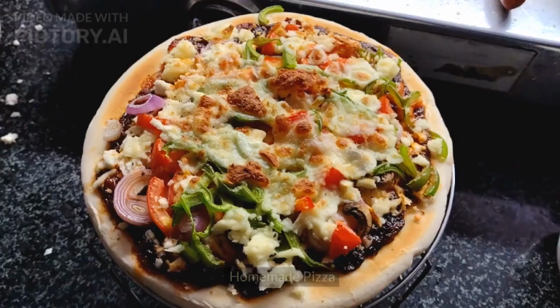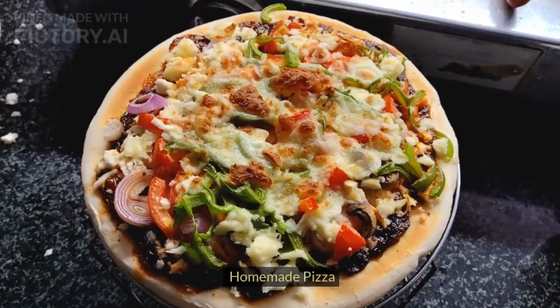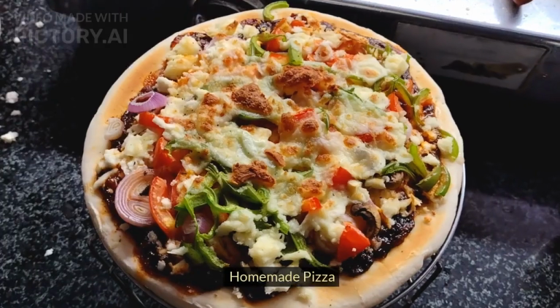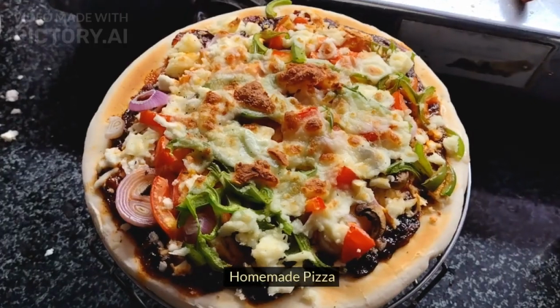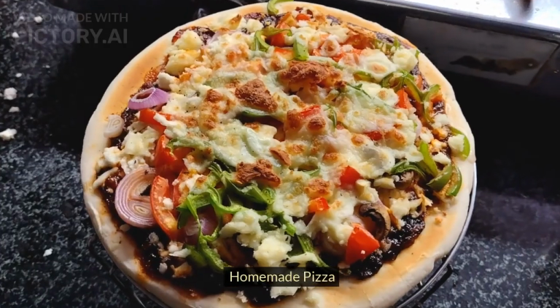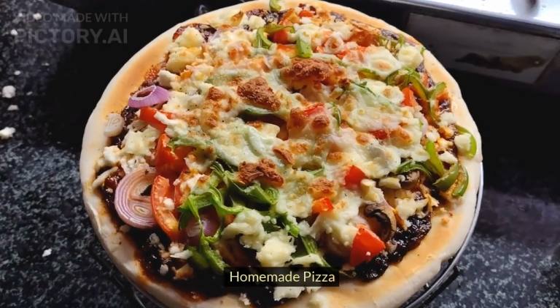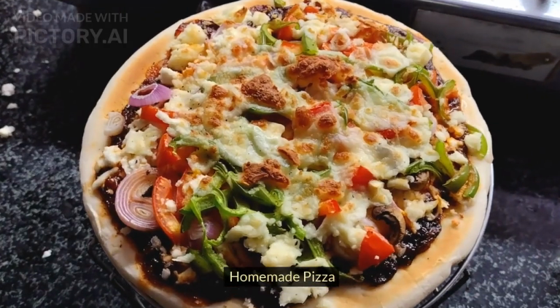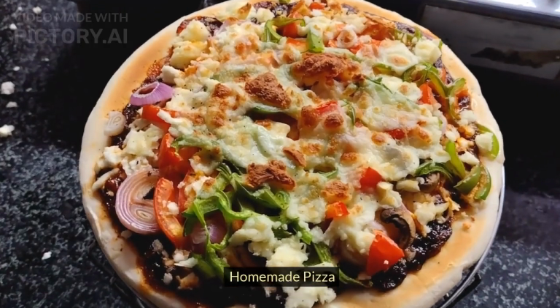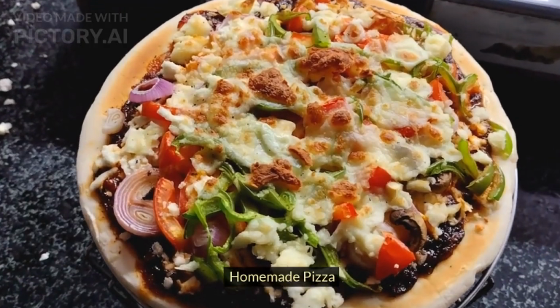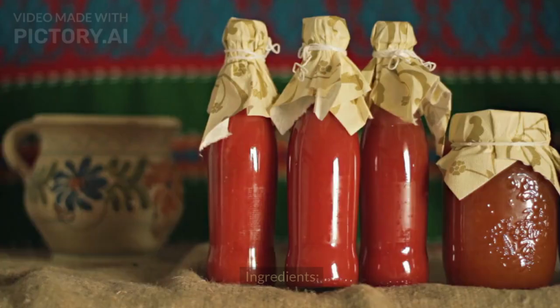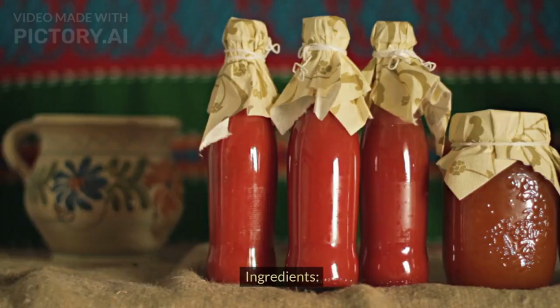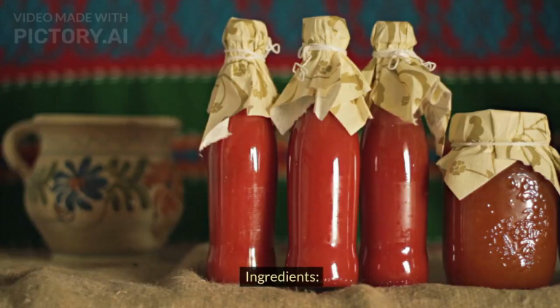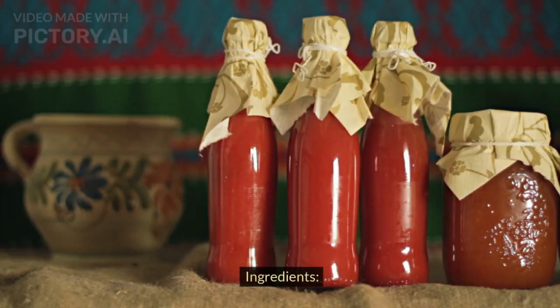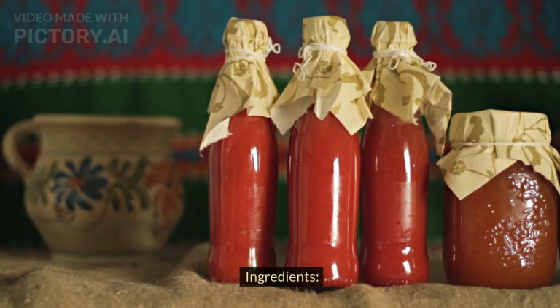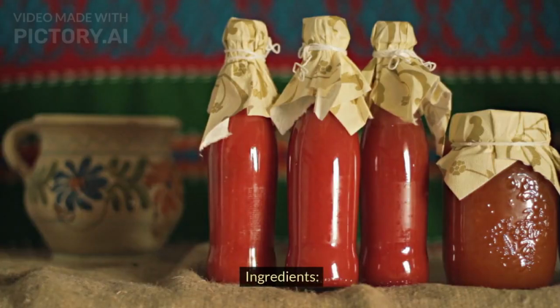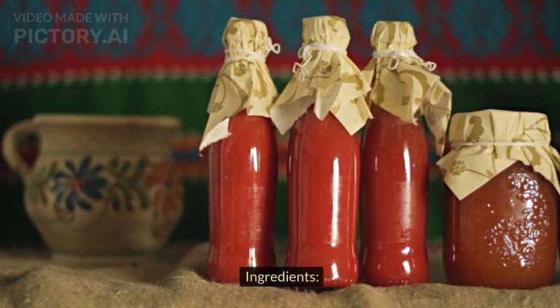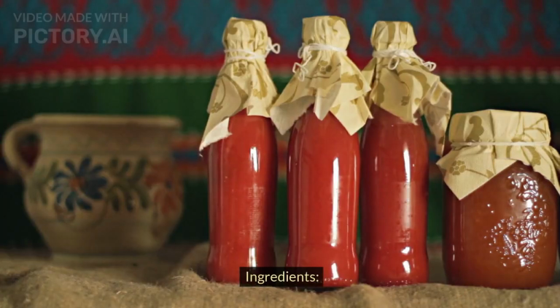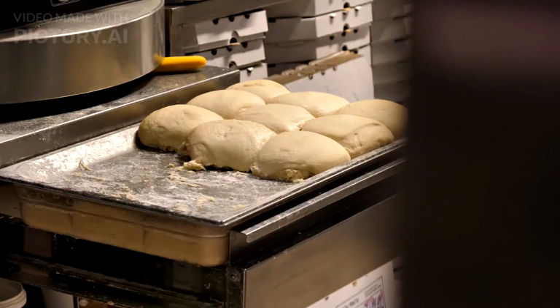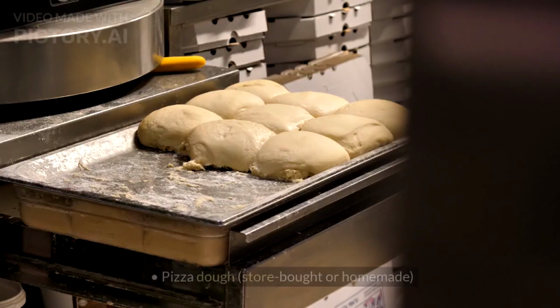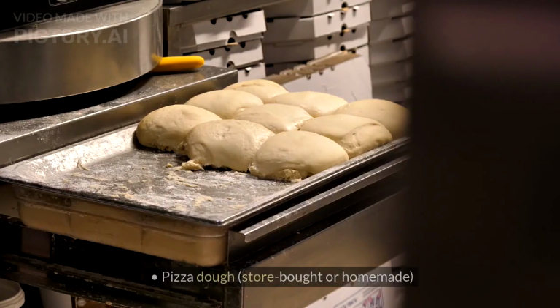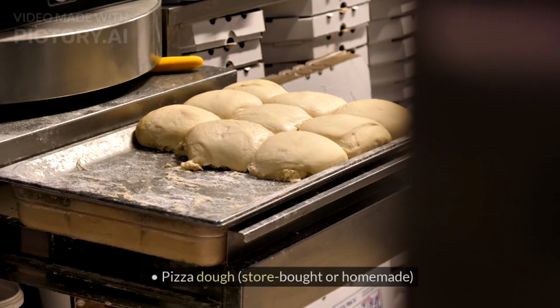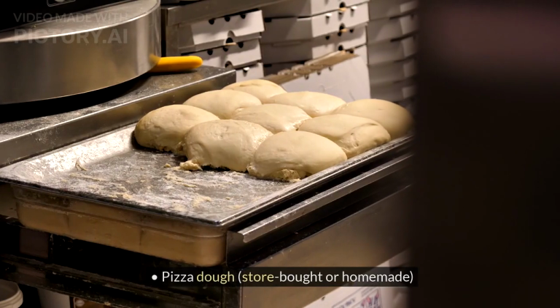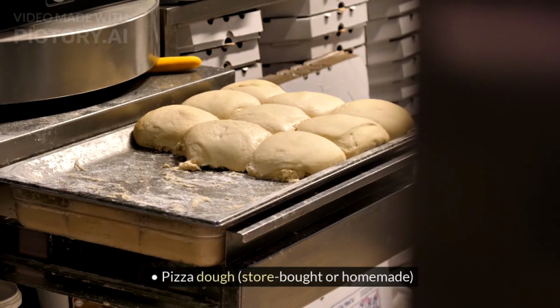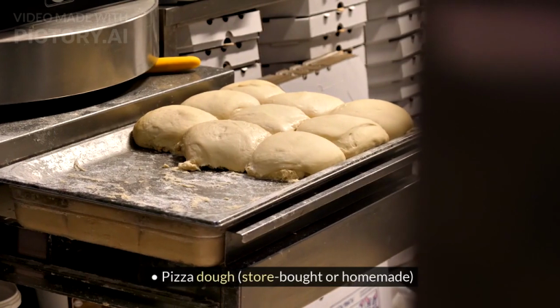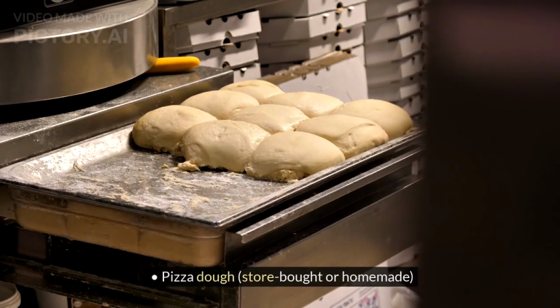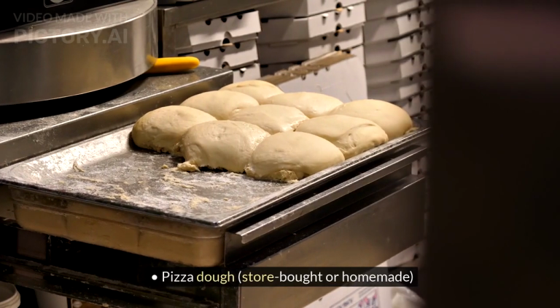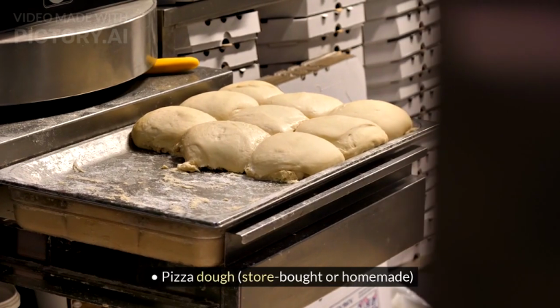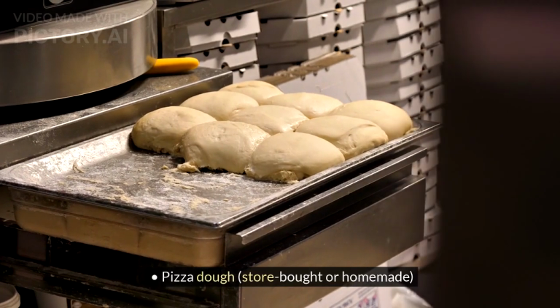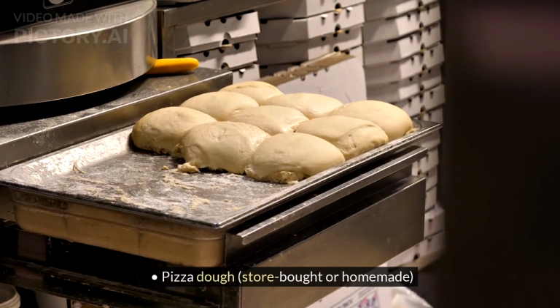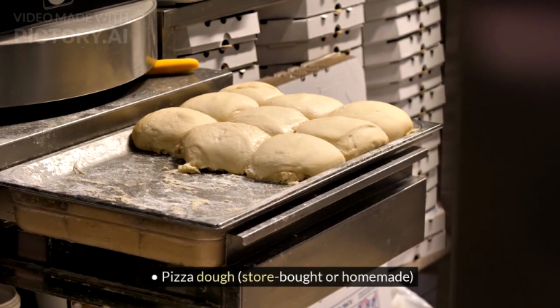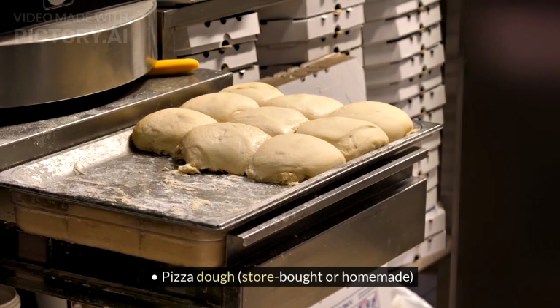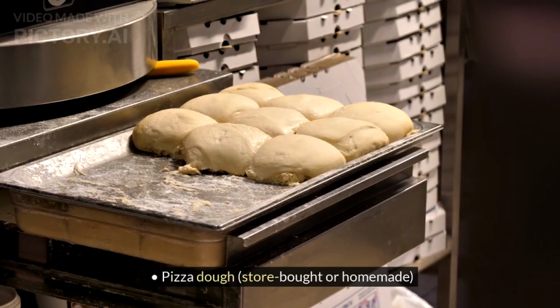Homemade Pizza. Ingredients: Pizza dough, store-bought or homemade.